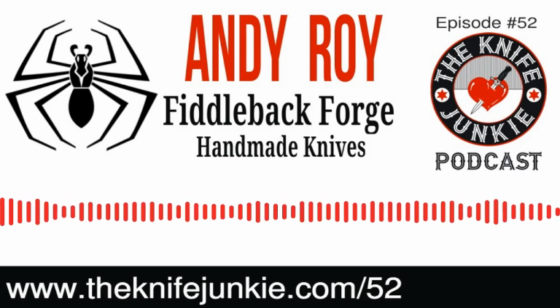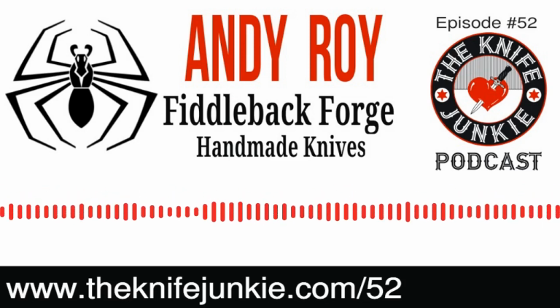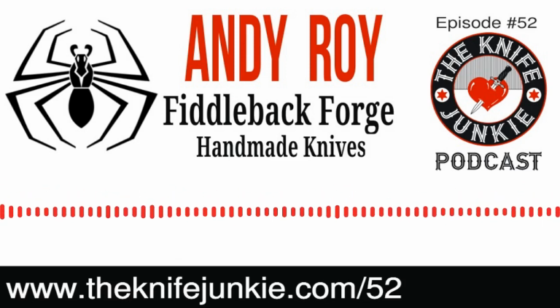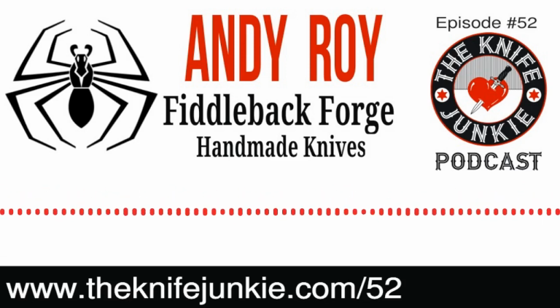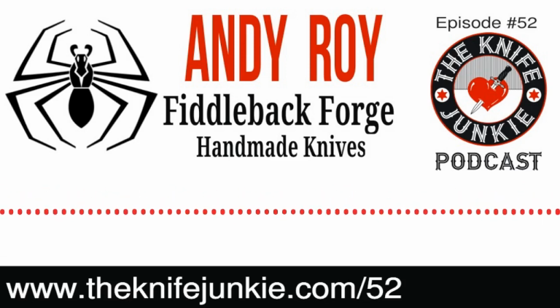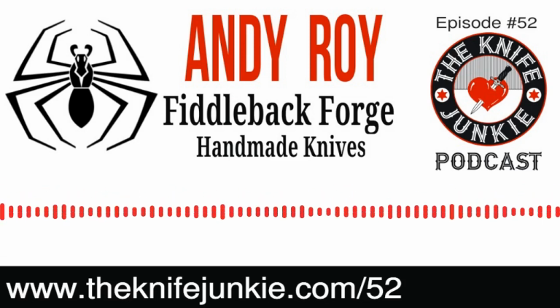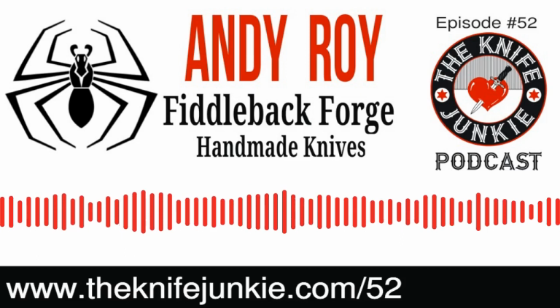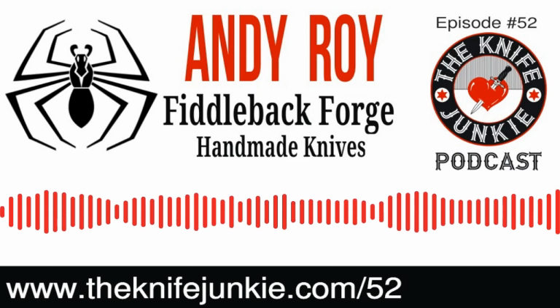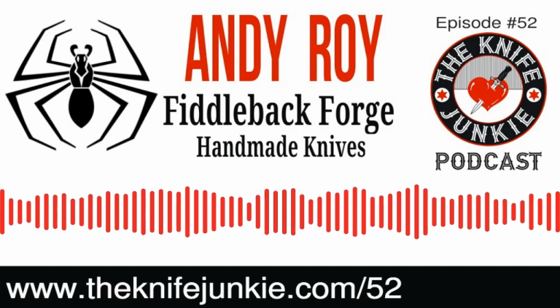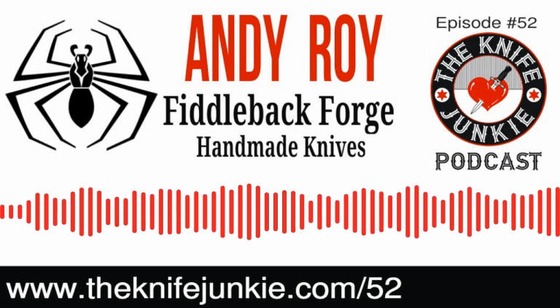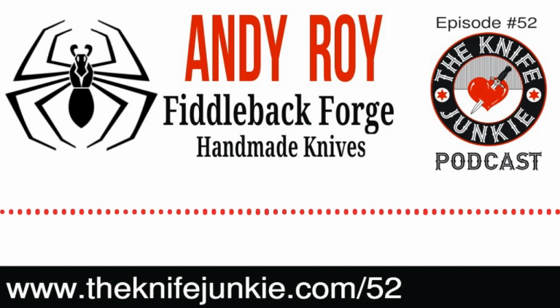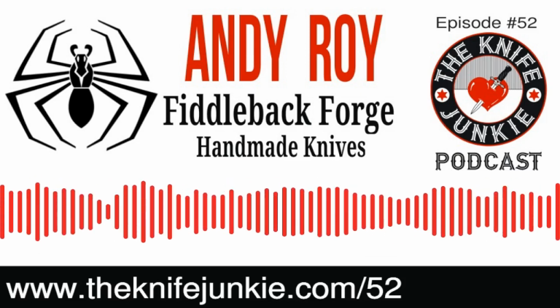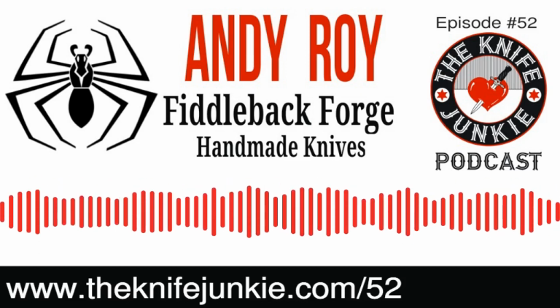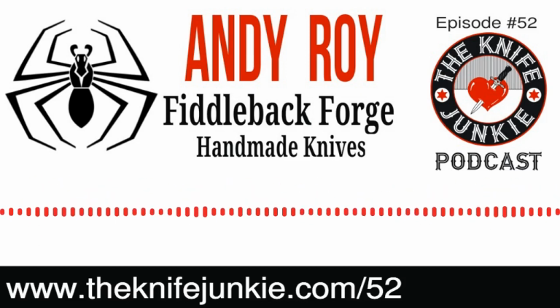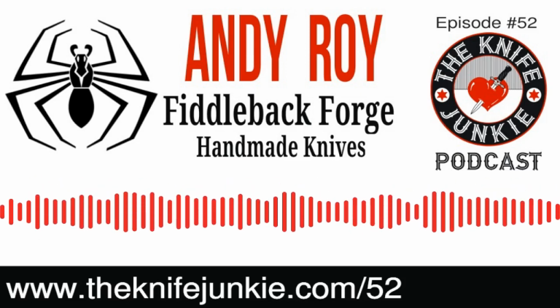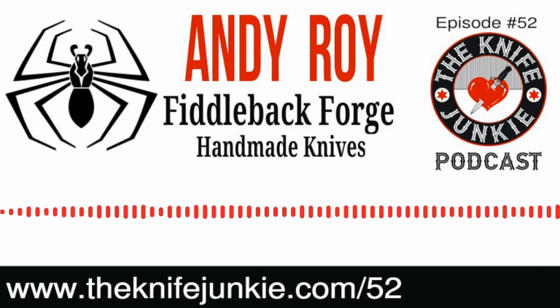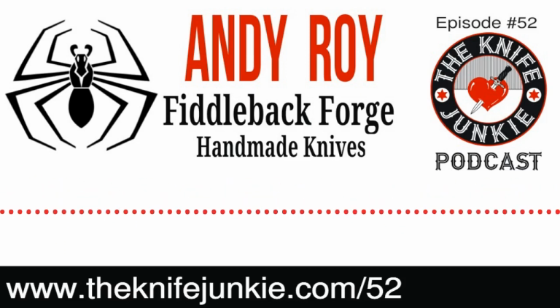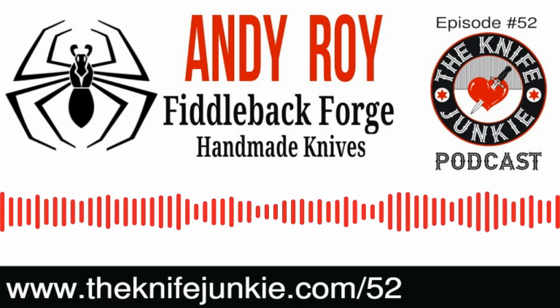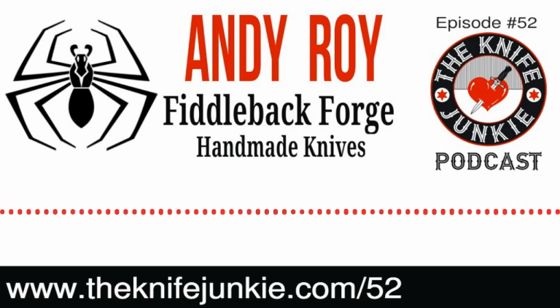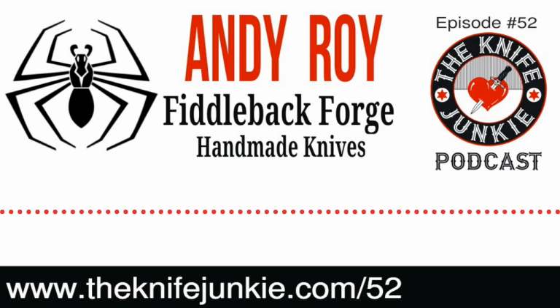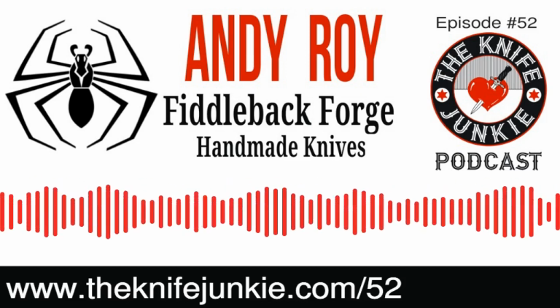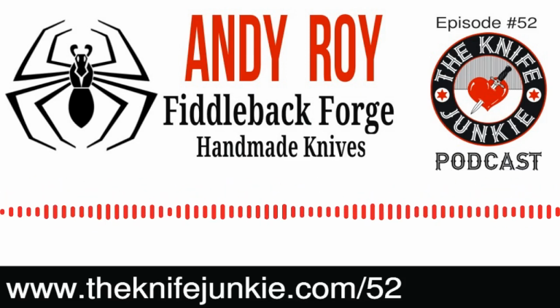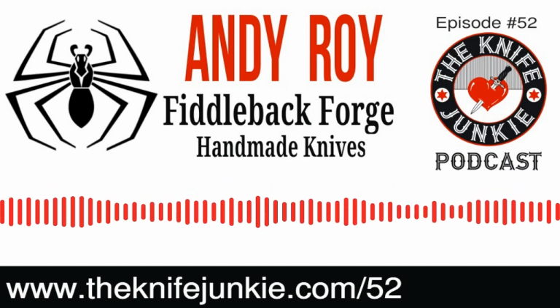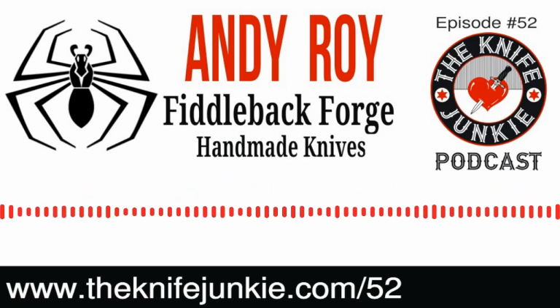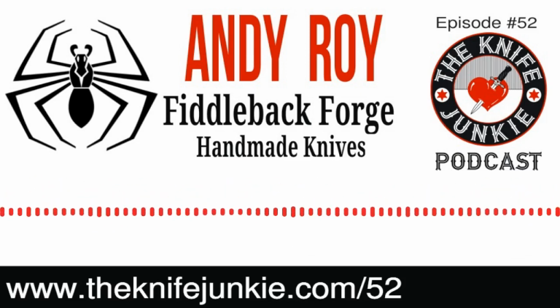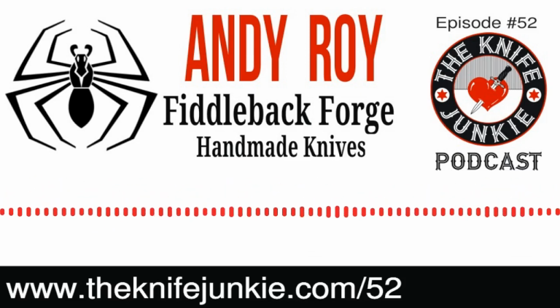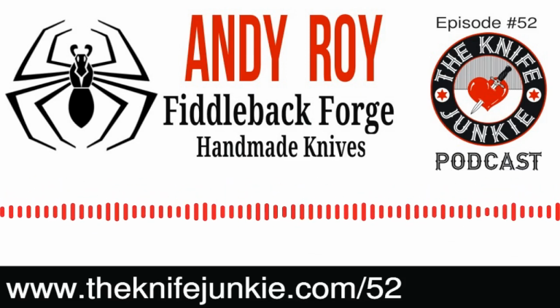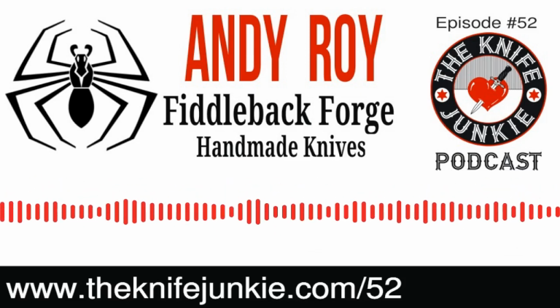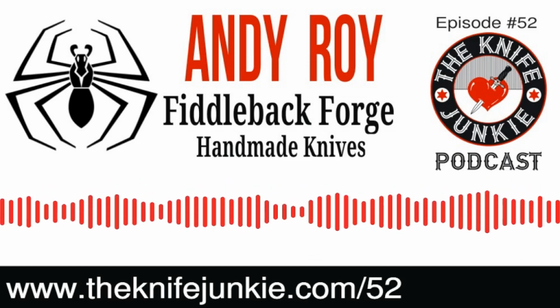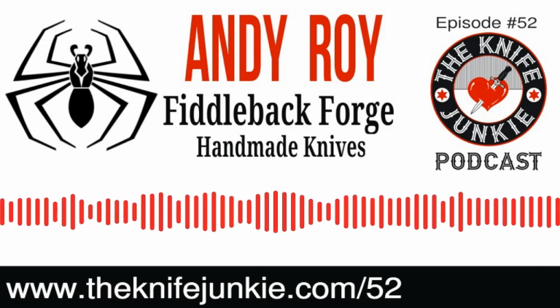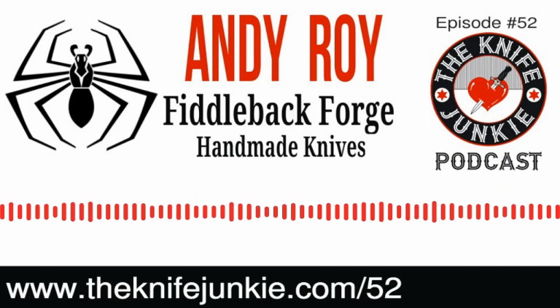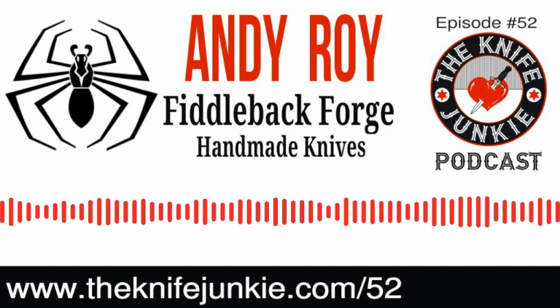It ends up being kind of a signature look for you. Yeah, it kind of worked out that way.